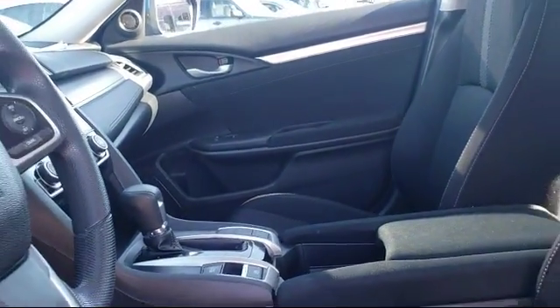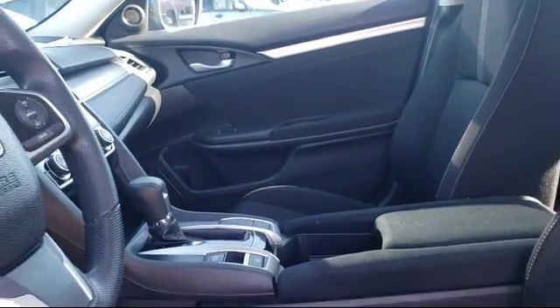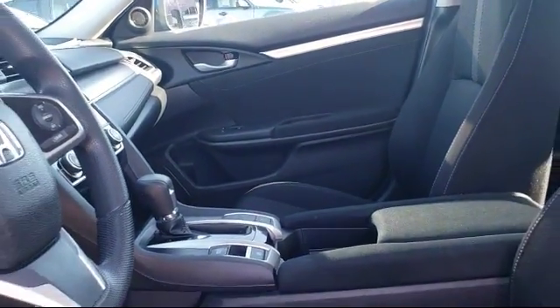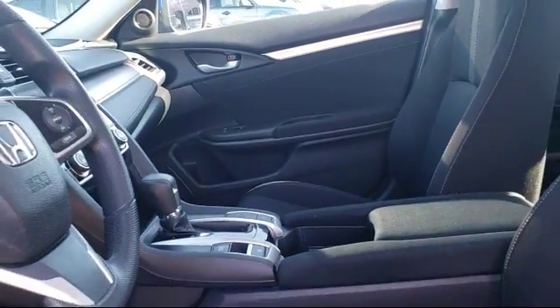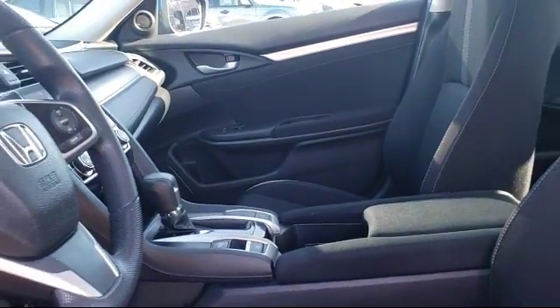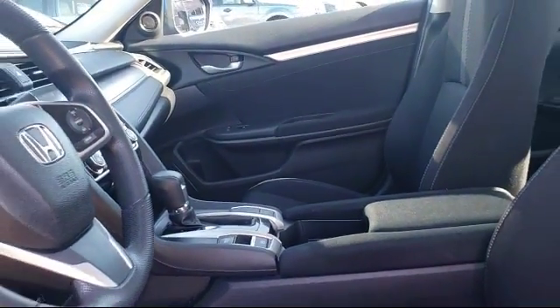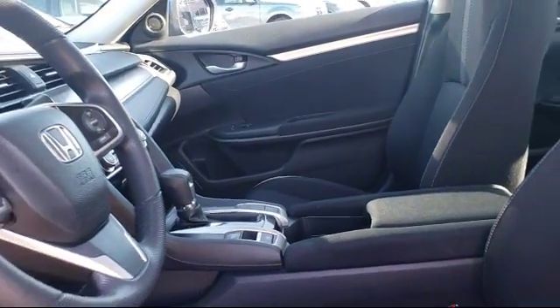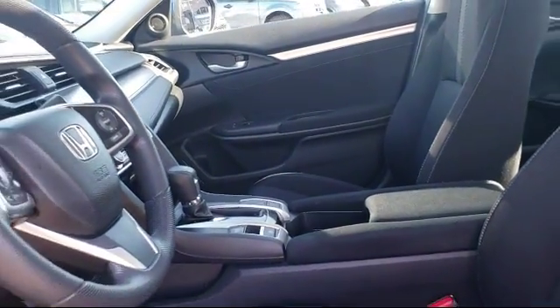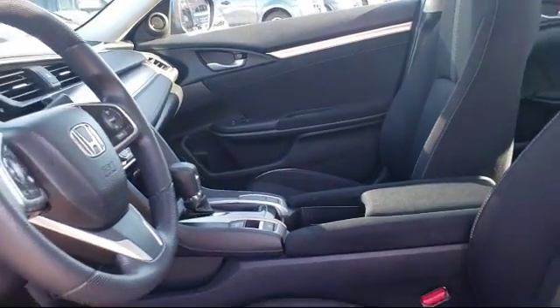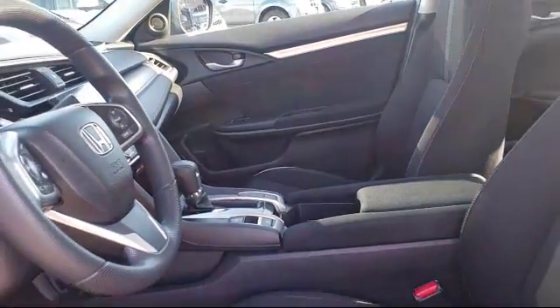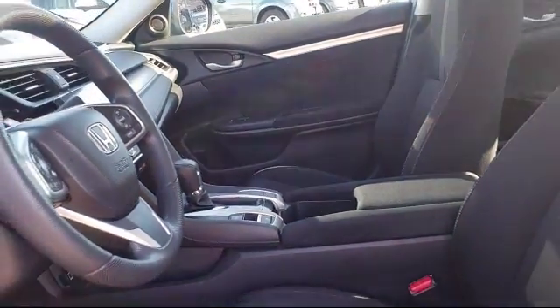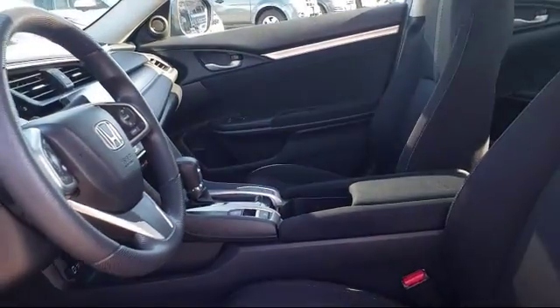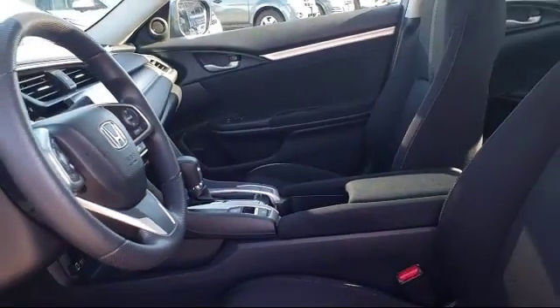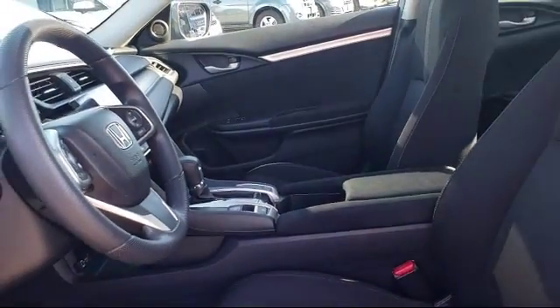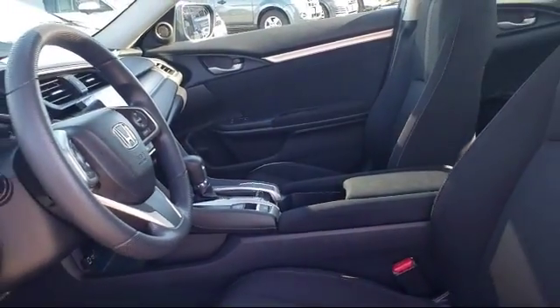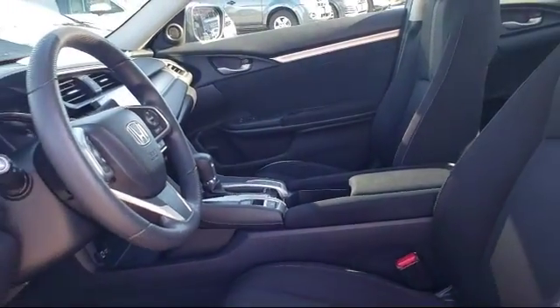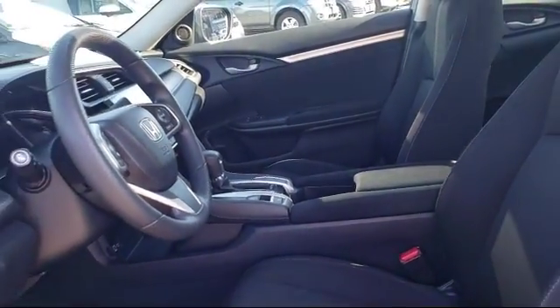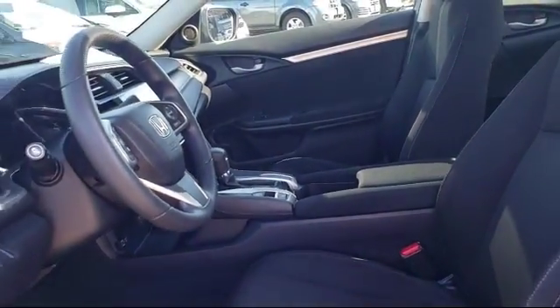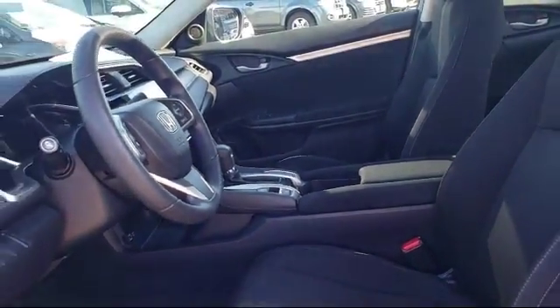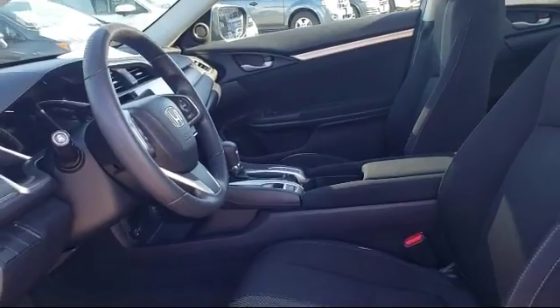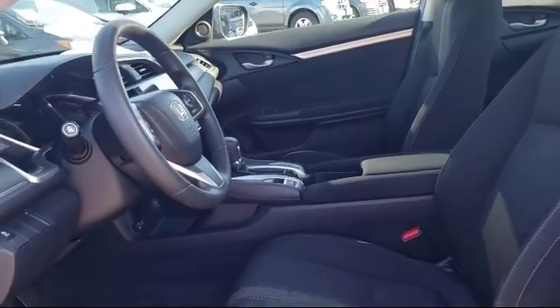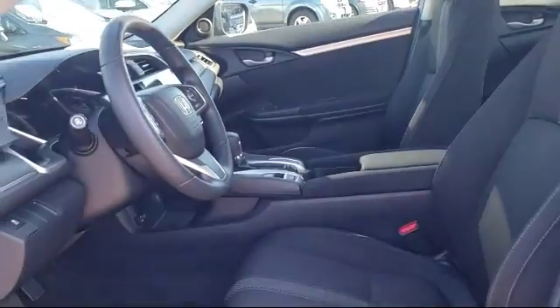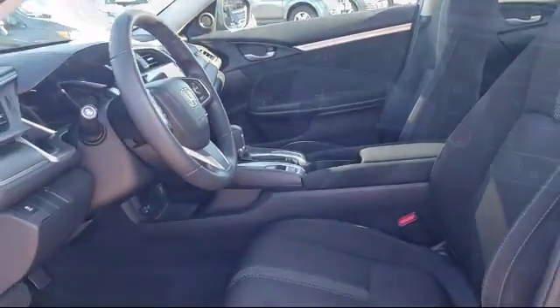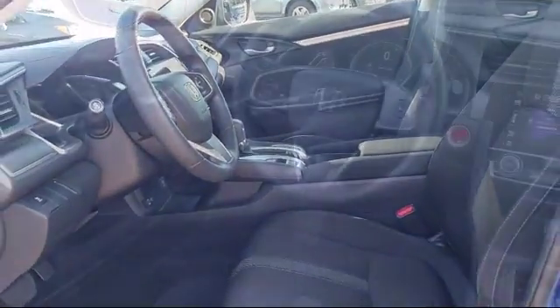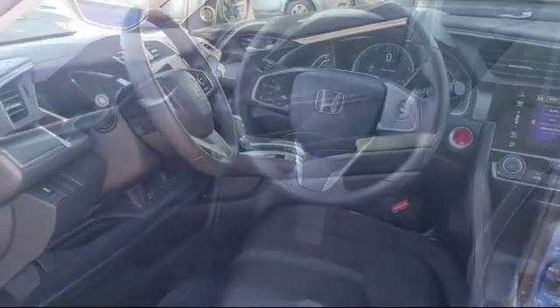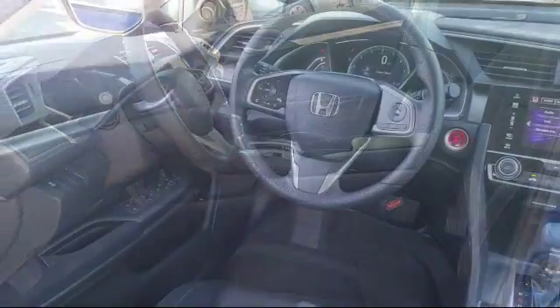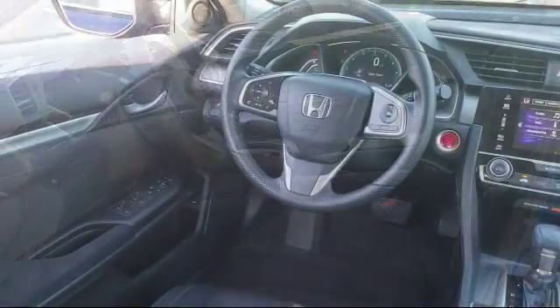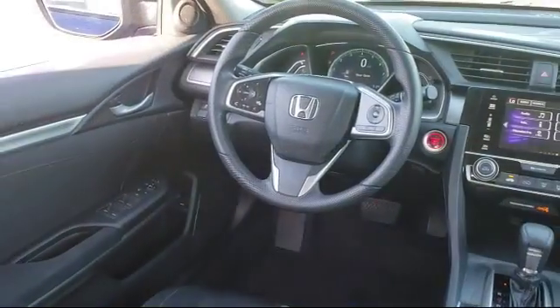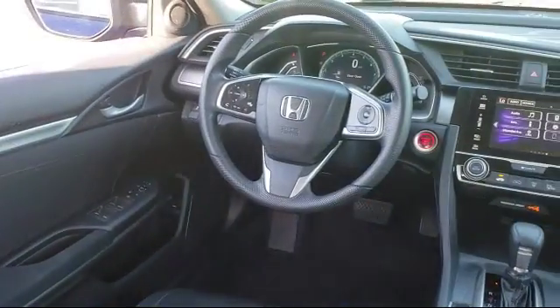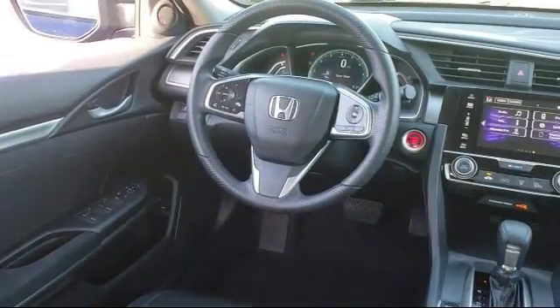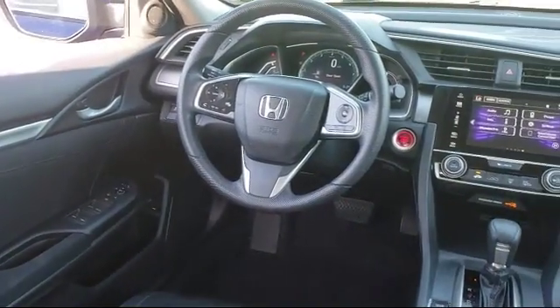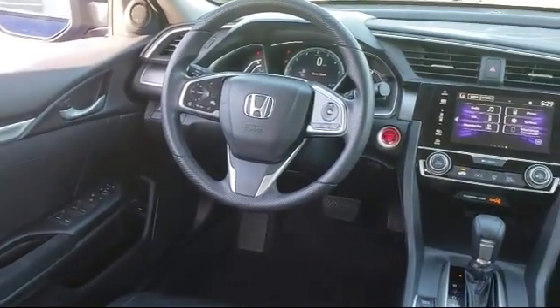Only the best trade-ins and purchased vehicles make it through our meticulous inspection and reconditioning process.